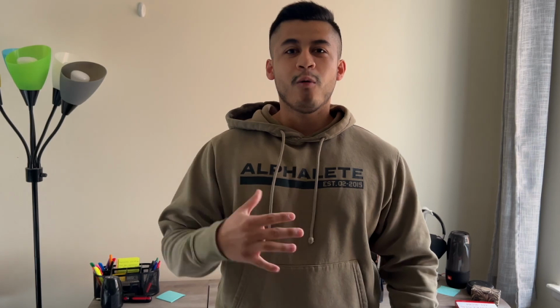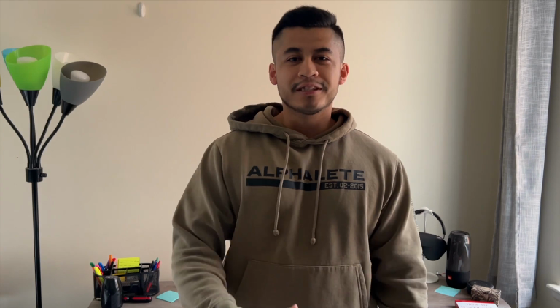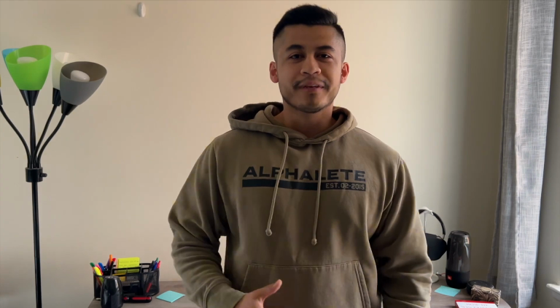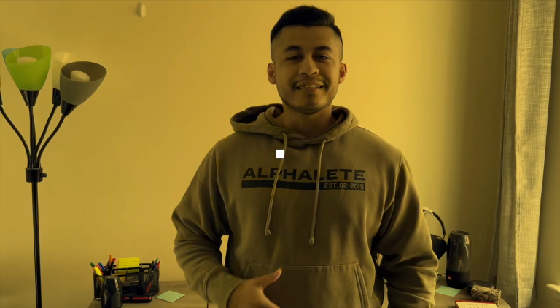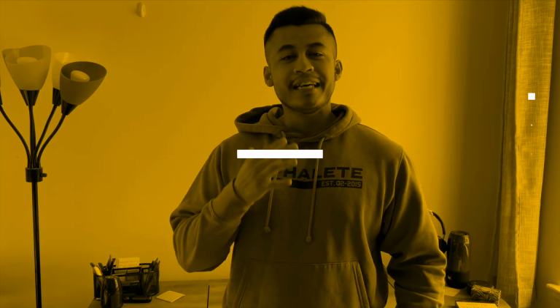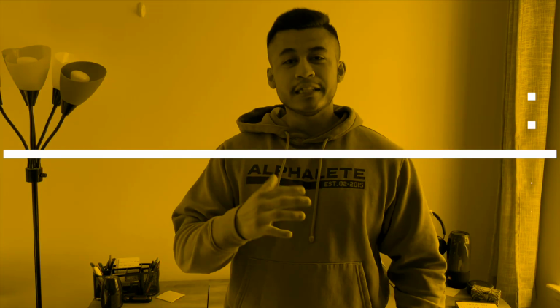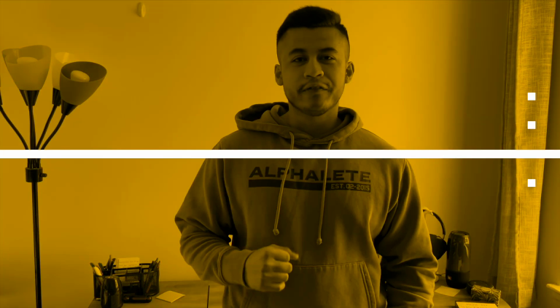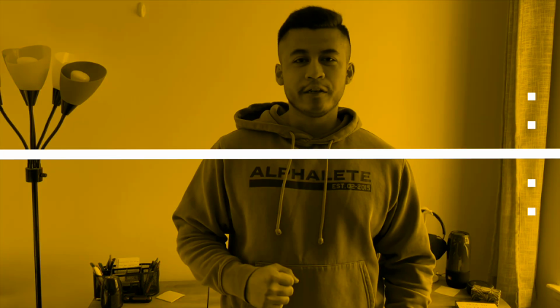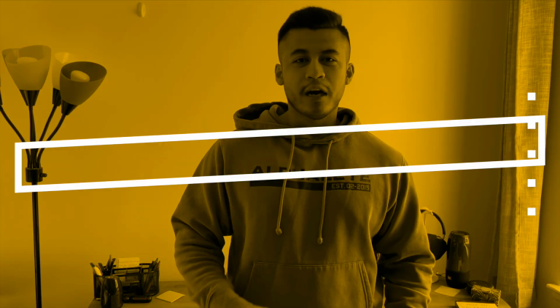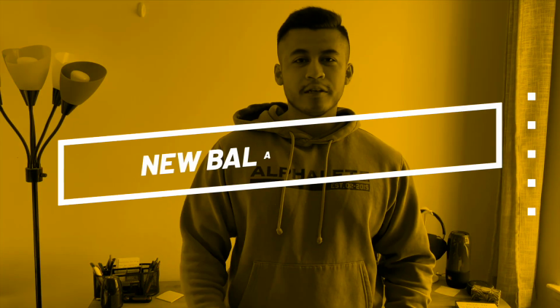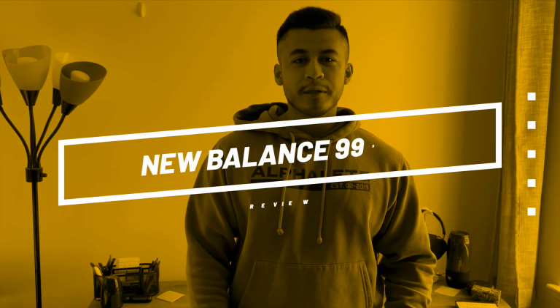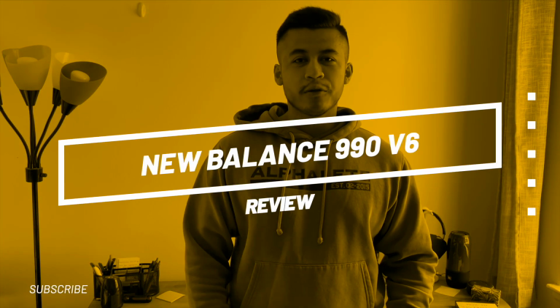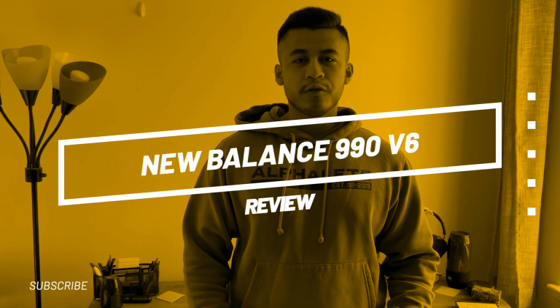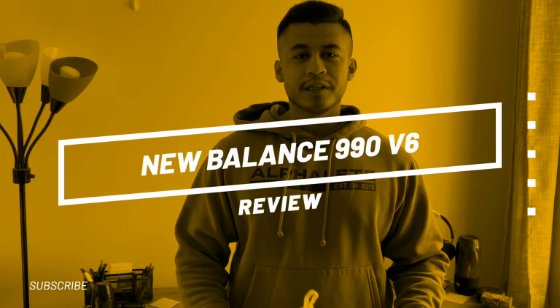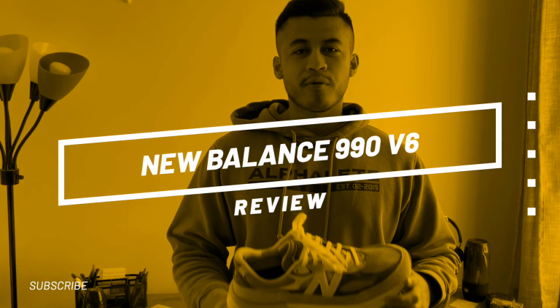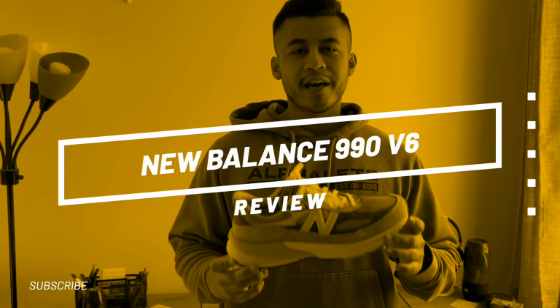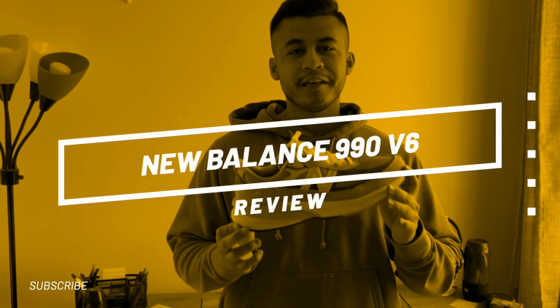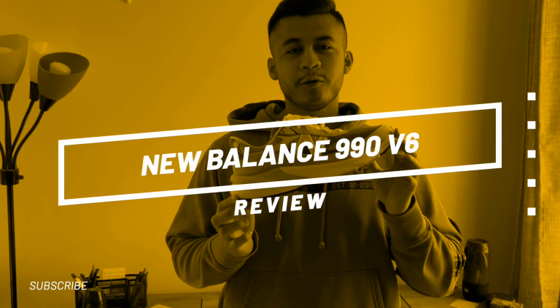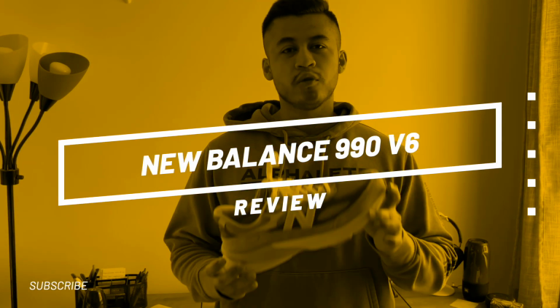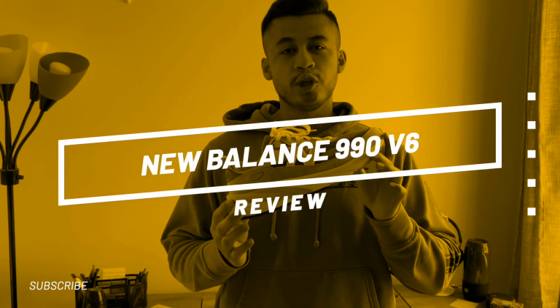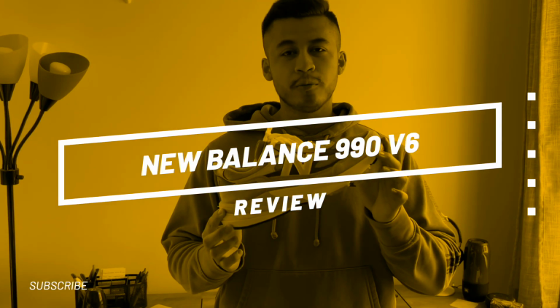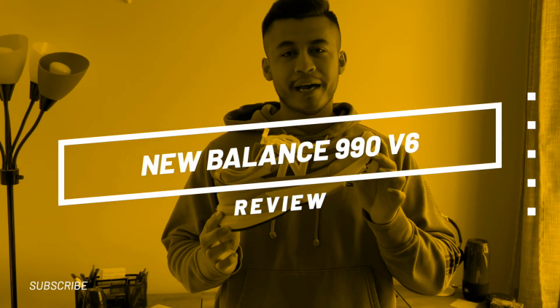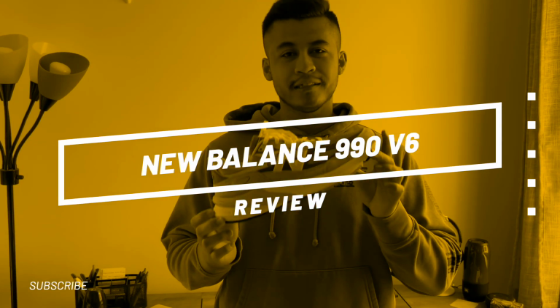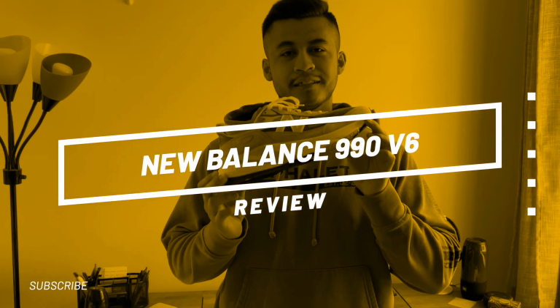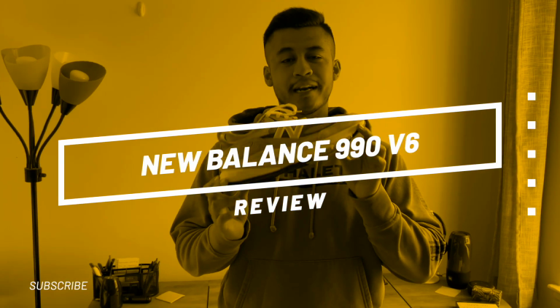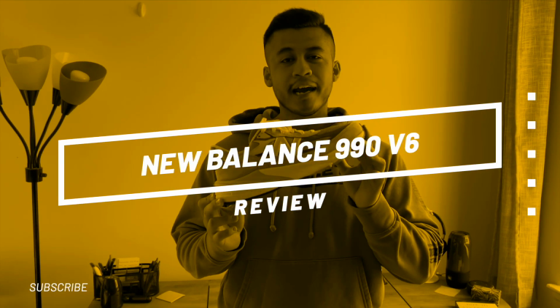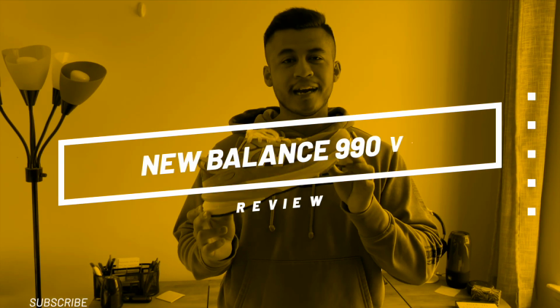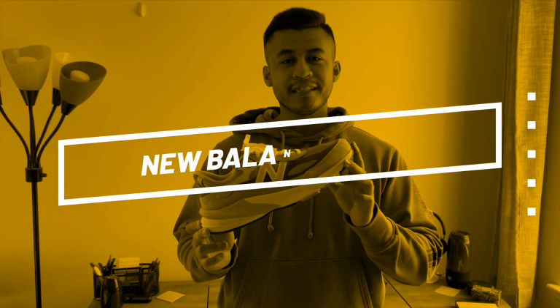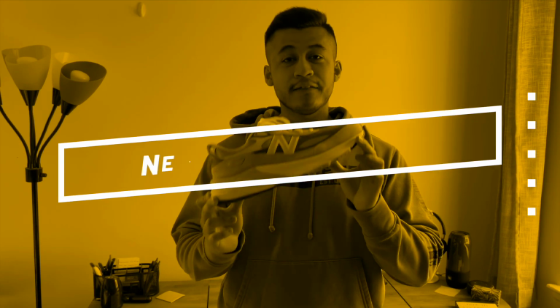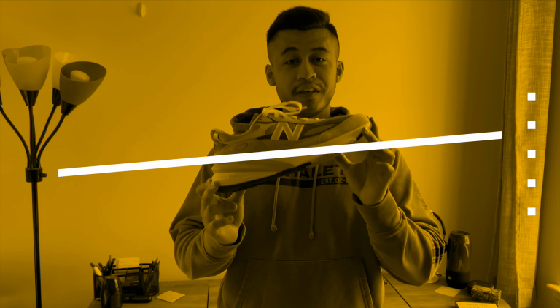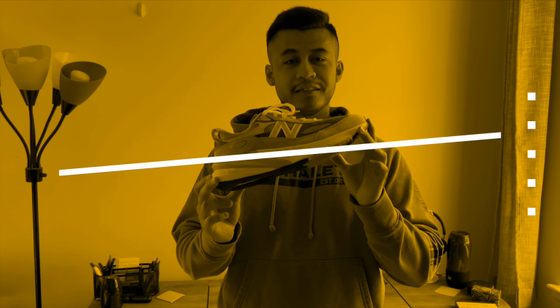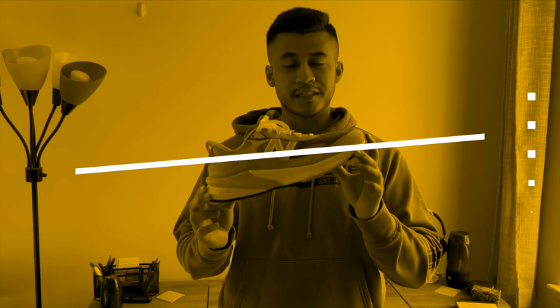What's up guys, in this video I'm gonna be reviewing the brand new New Balance 990 v6.